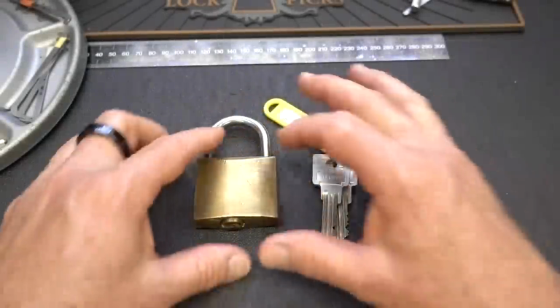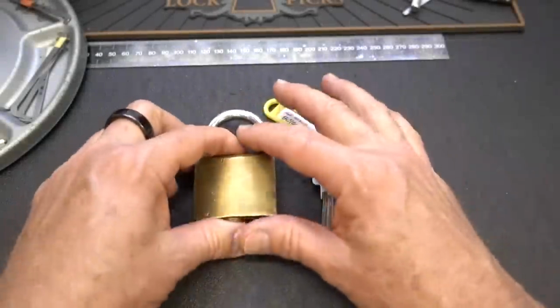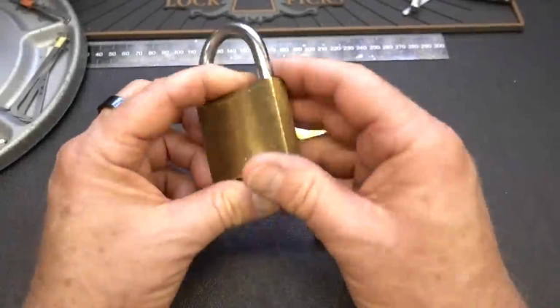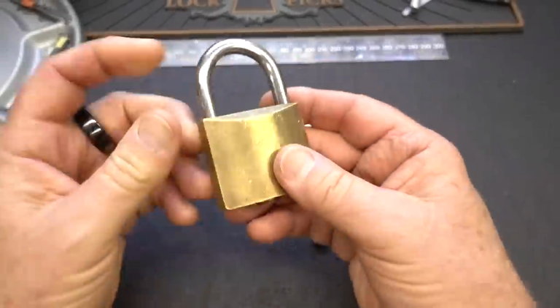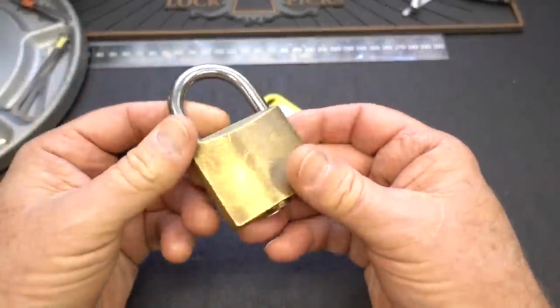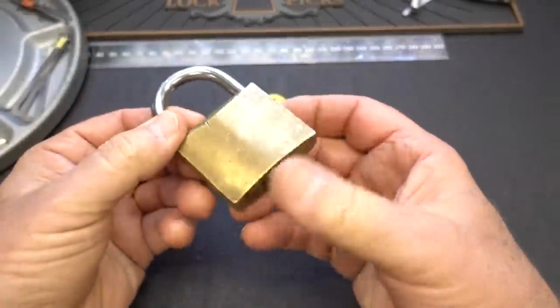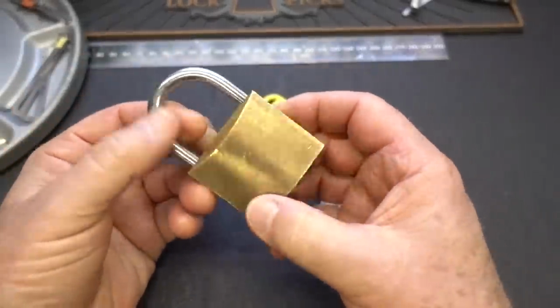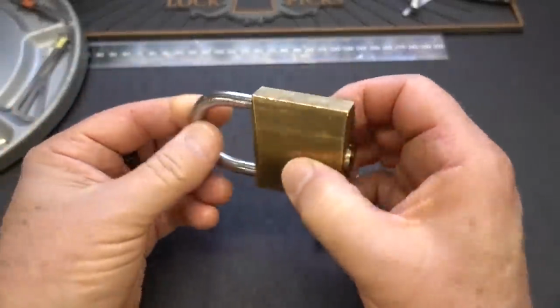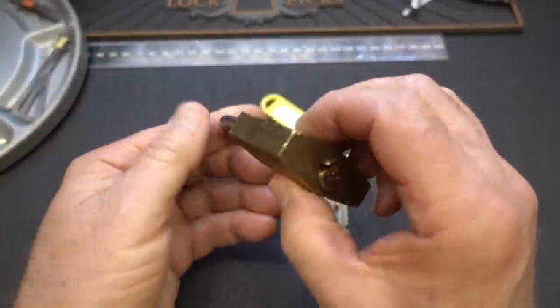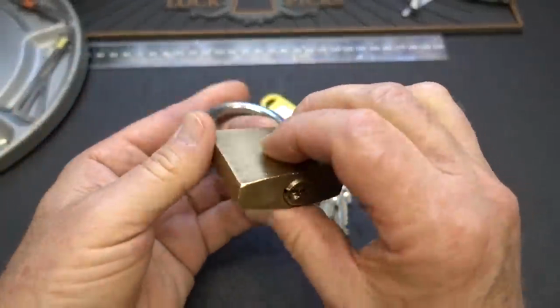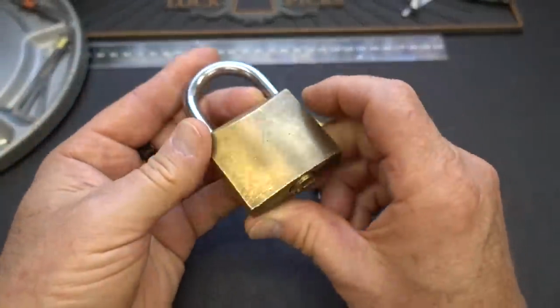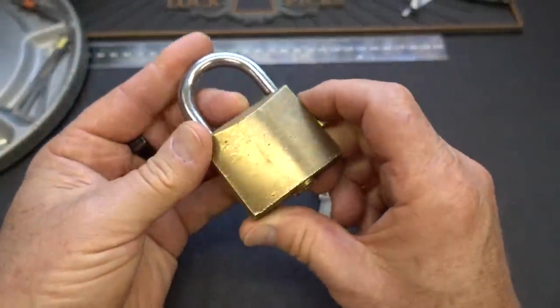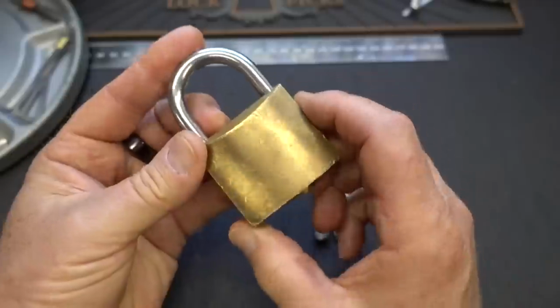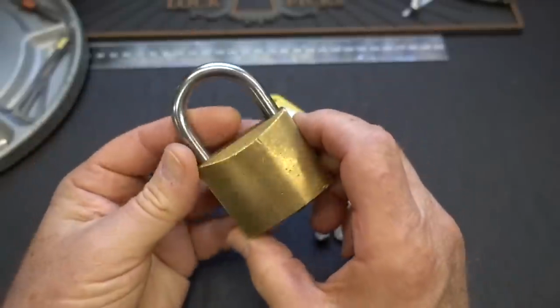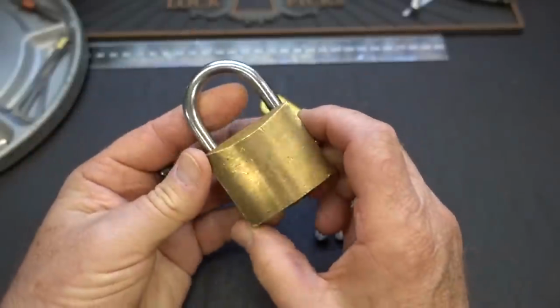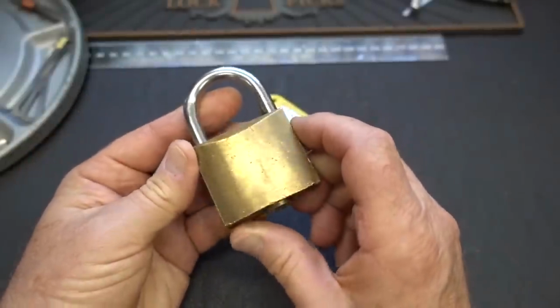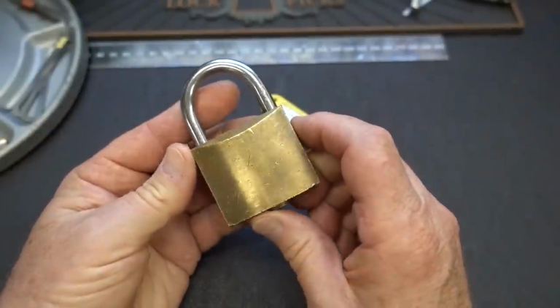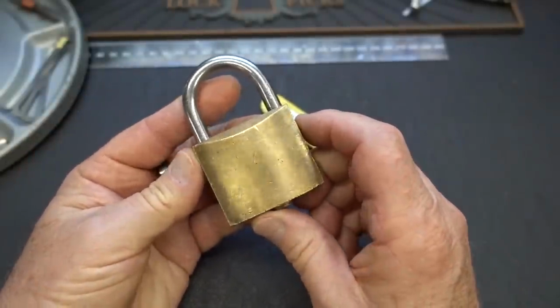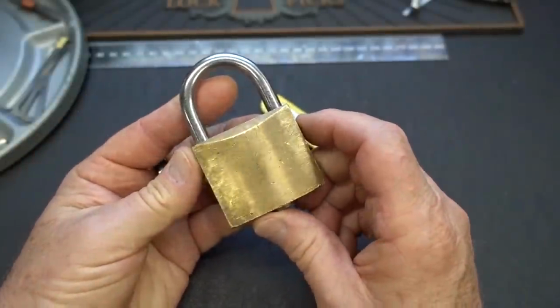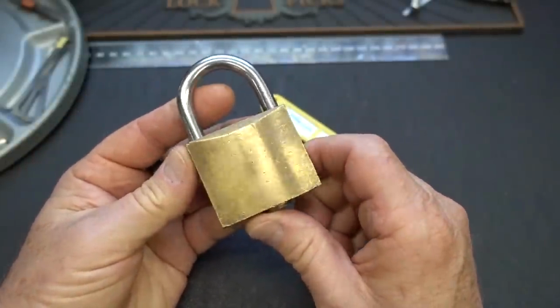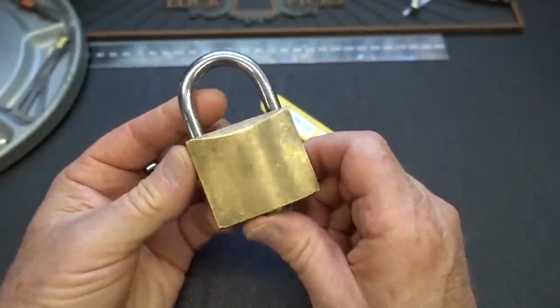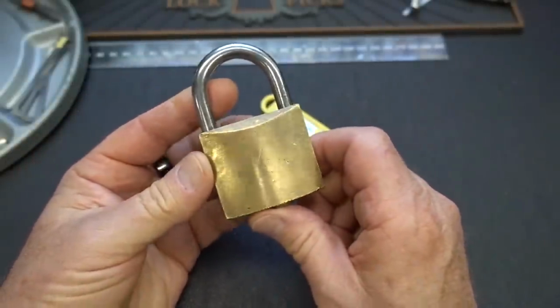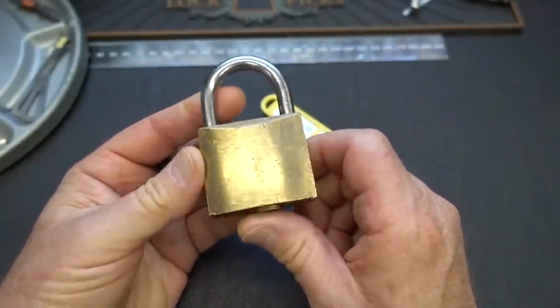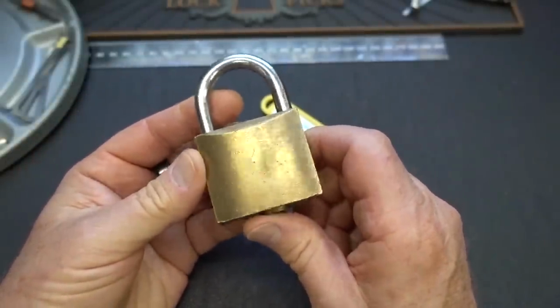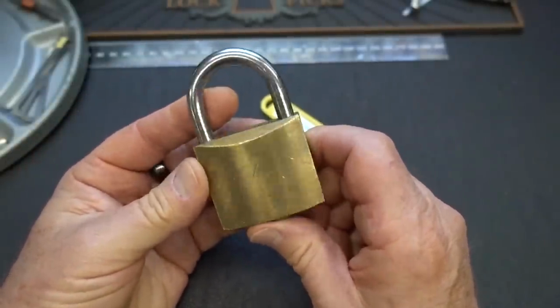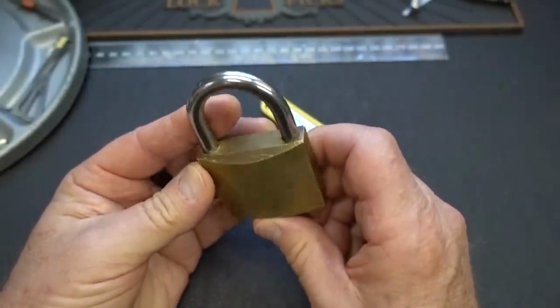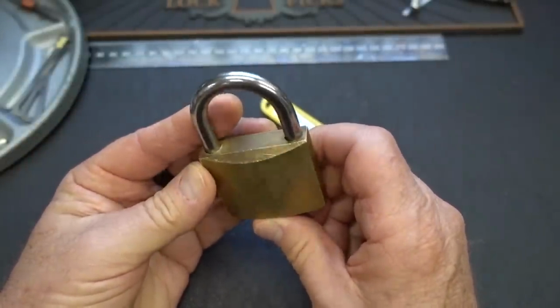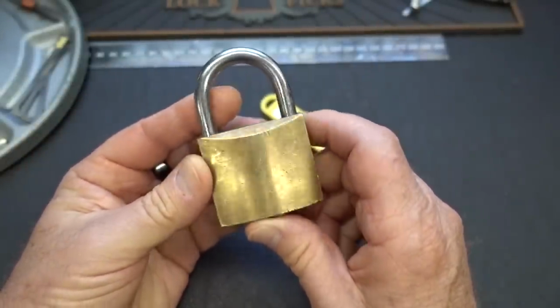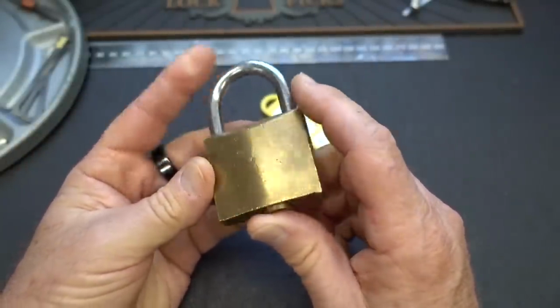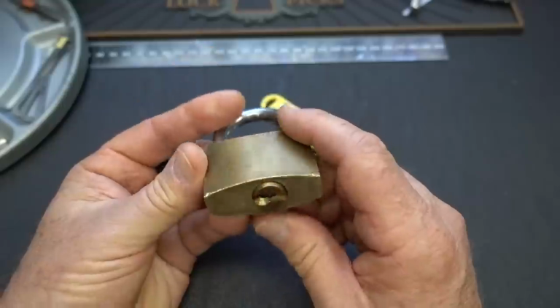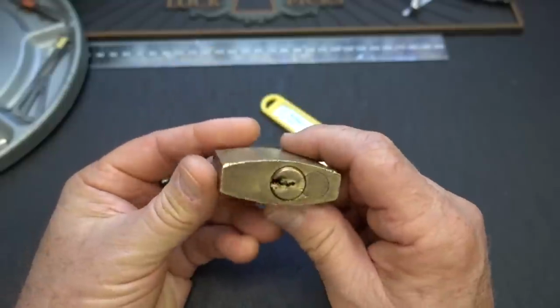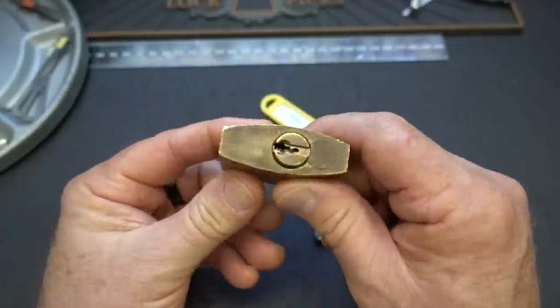All right, guys. This morning I thought we'd take a crack at this guy. It's been sitting over there waiting. This is part of the trade that I got from Hans Christian in Germany.